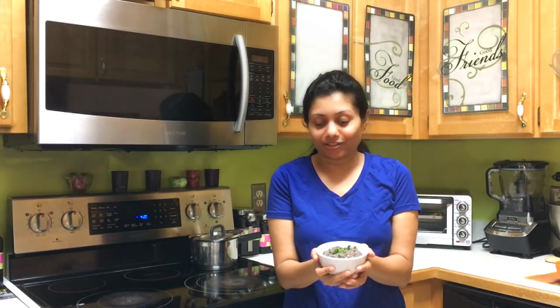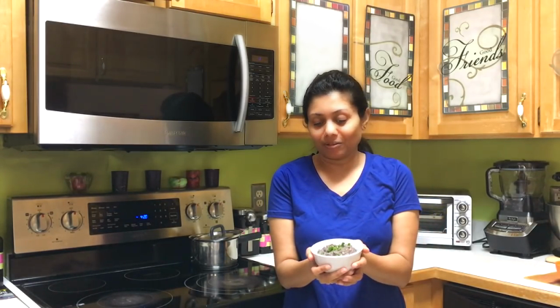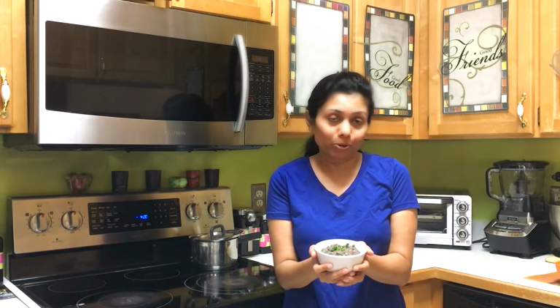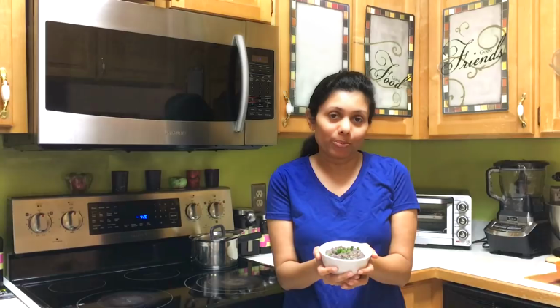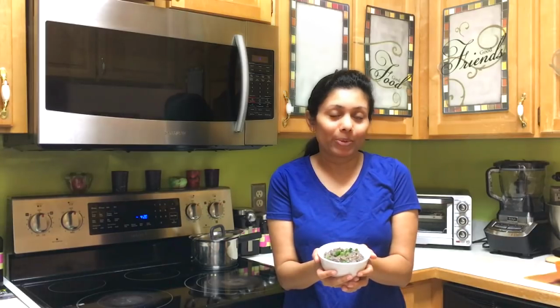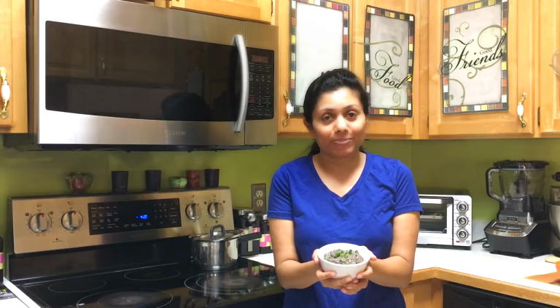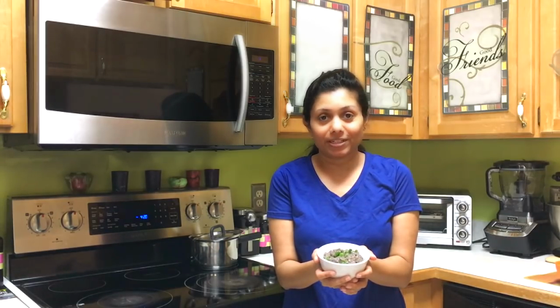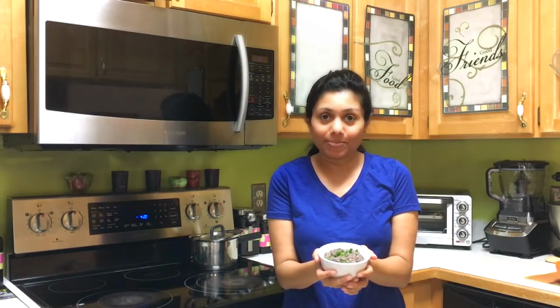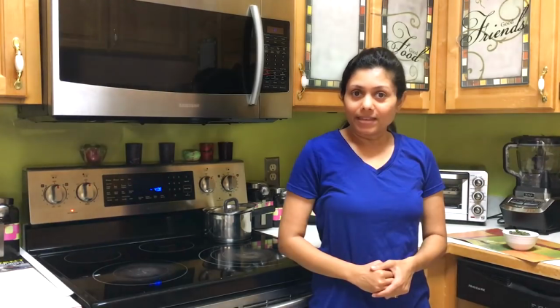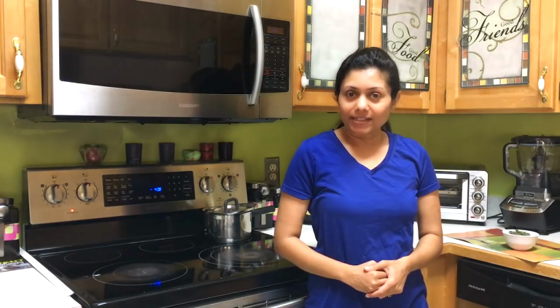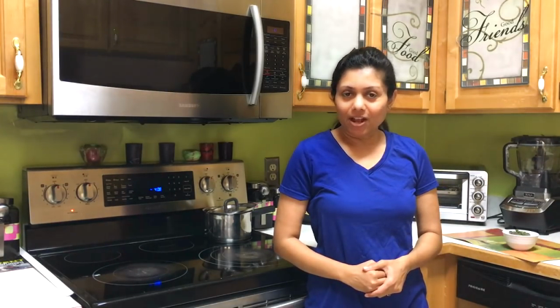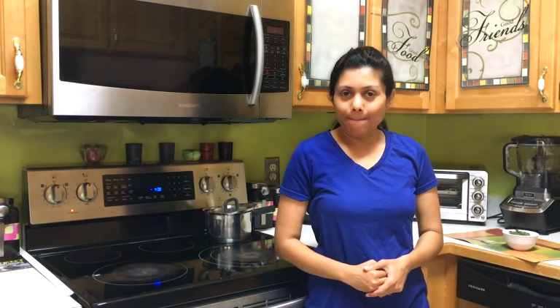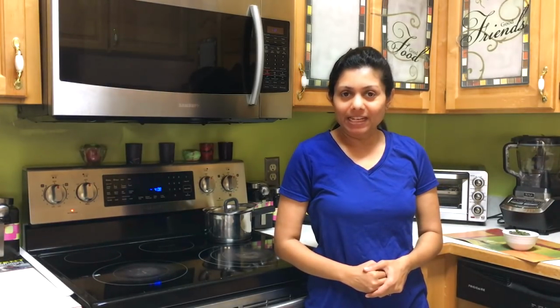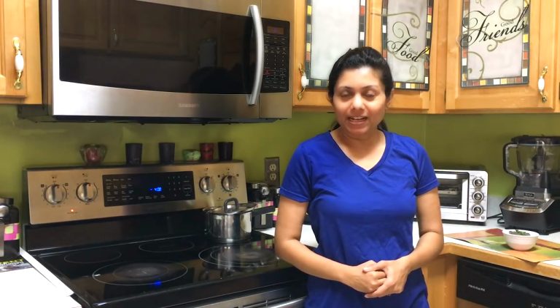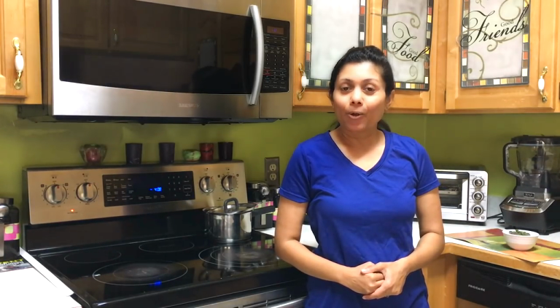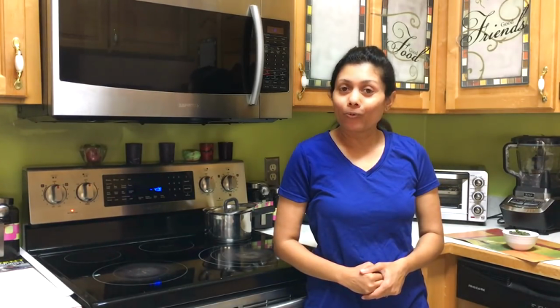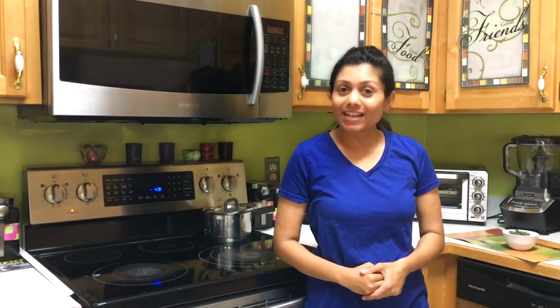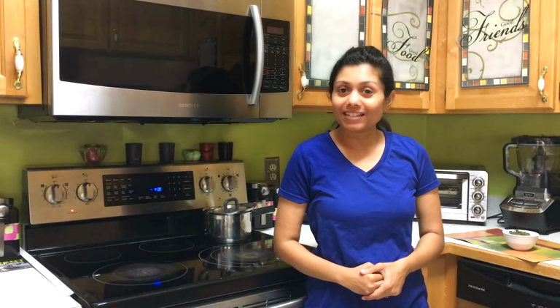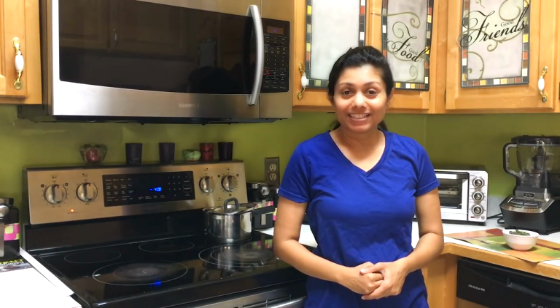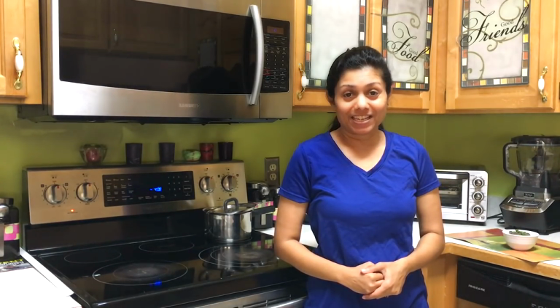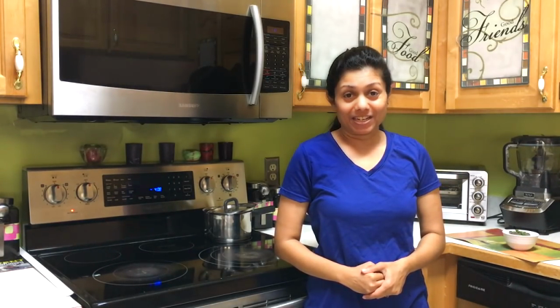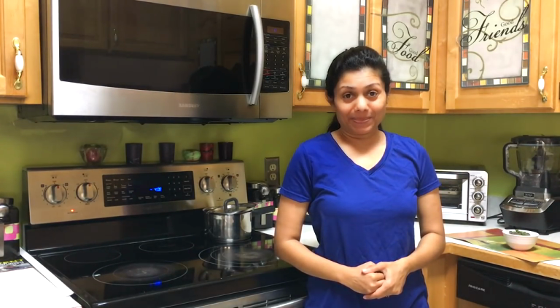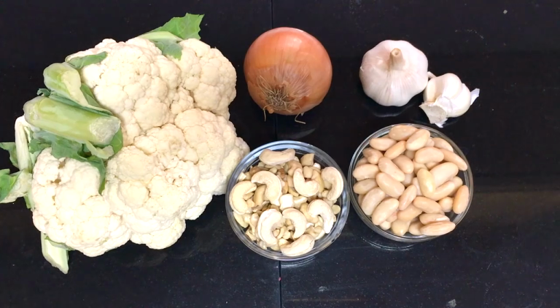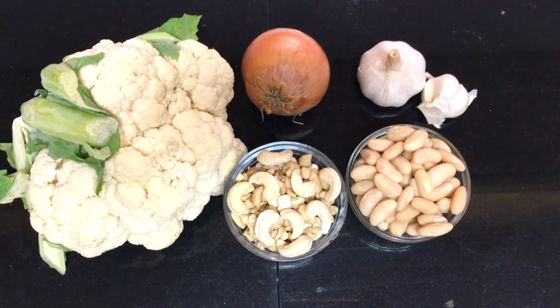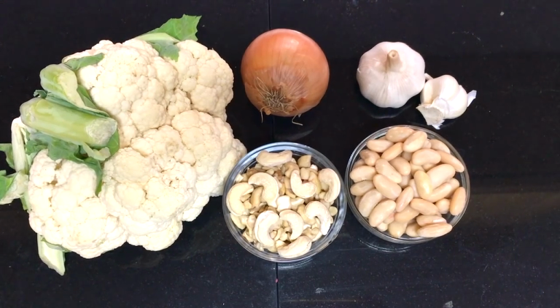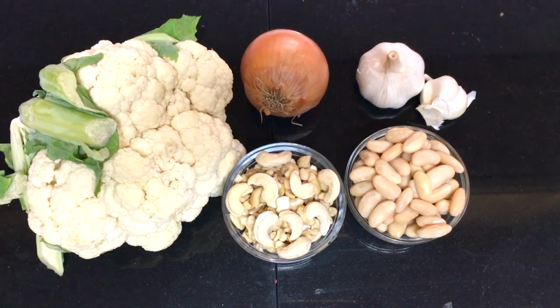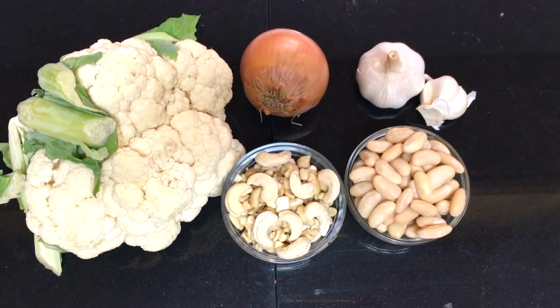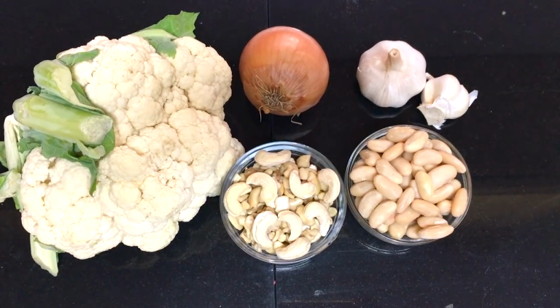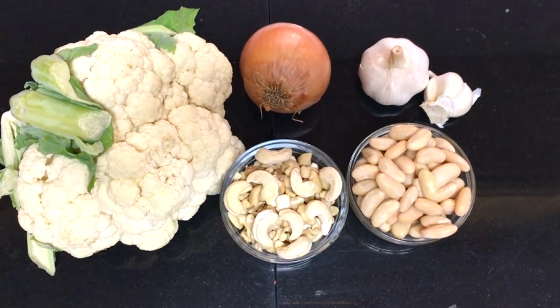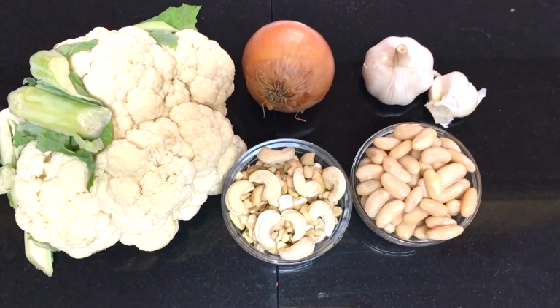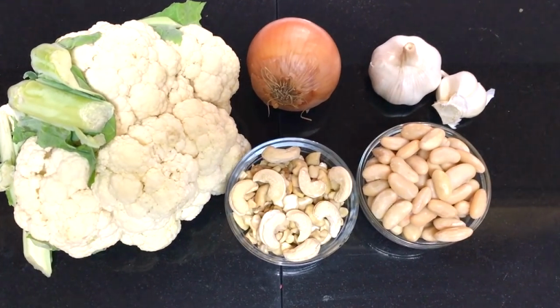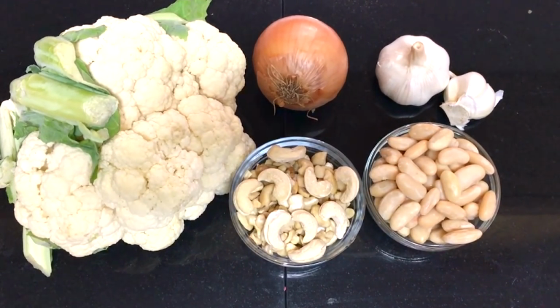Black bean dip is not just delicious but it's also very nutritious, so I love to prepare it not just for the party but for any regular day. I just love black bean dip. Next, I'm making vegan cheese dip.